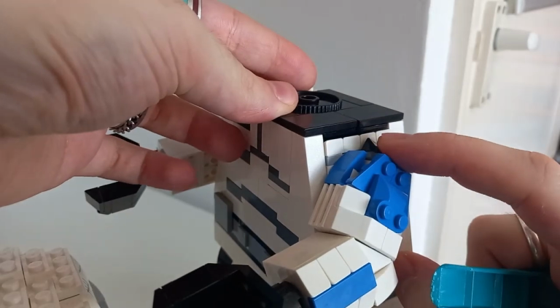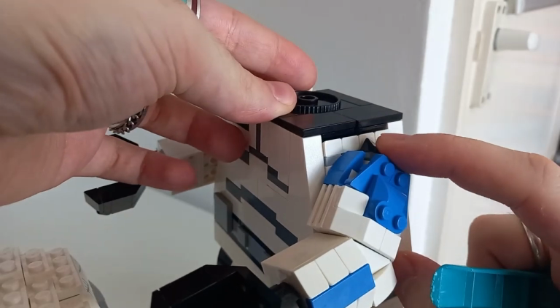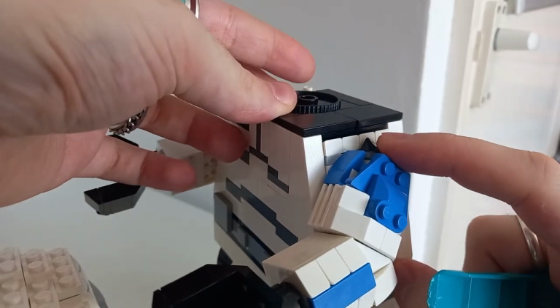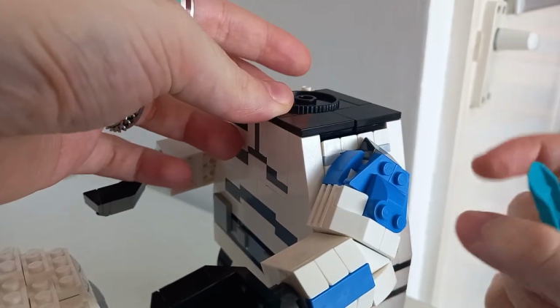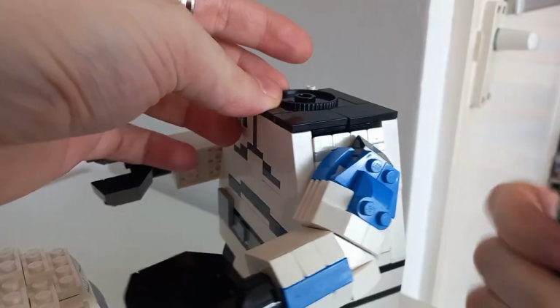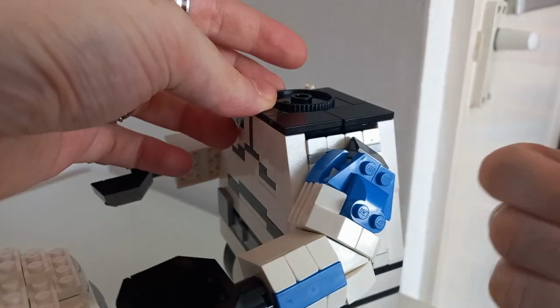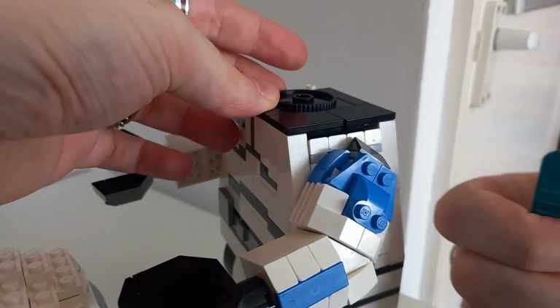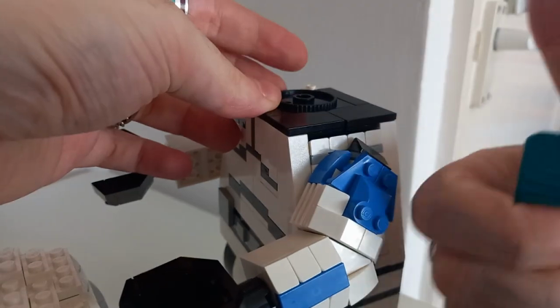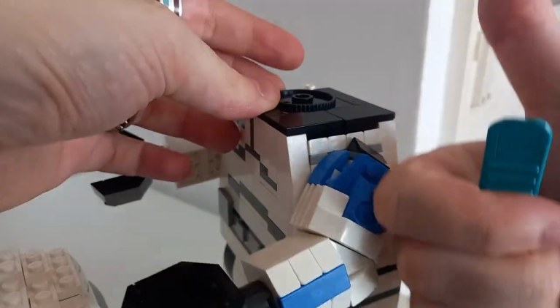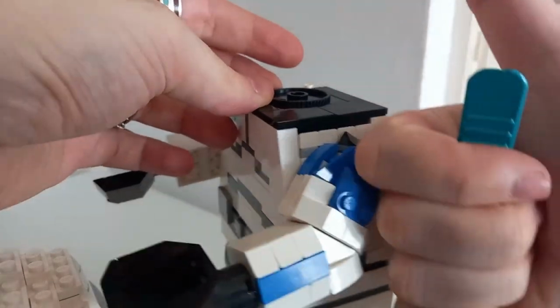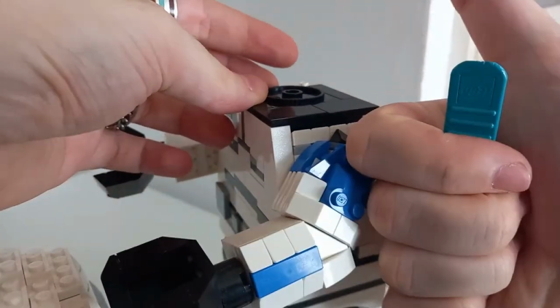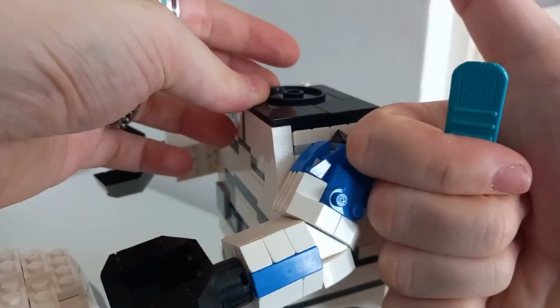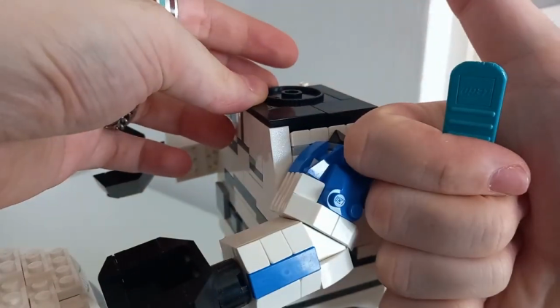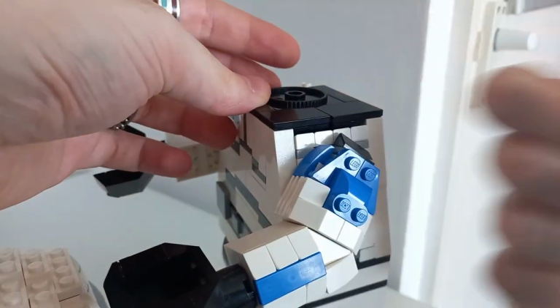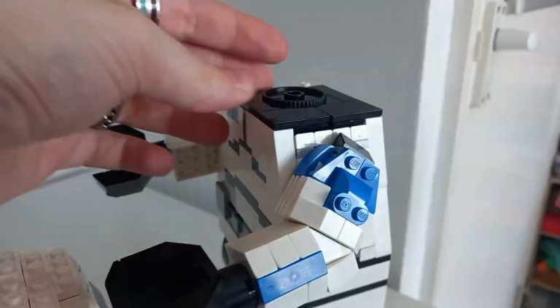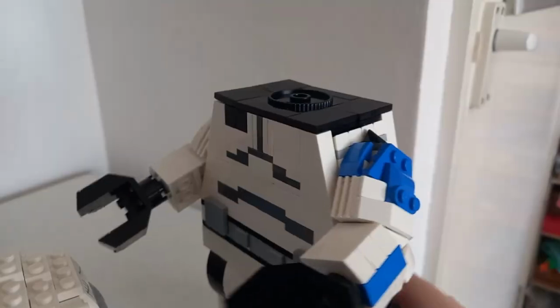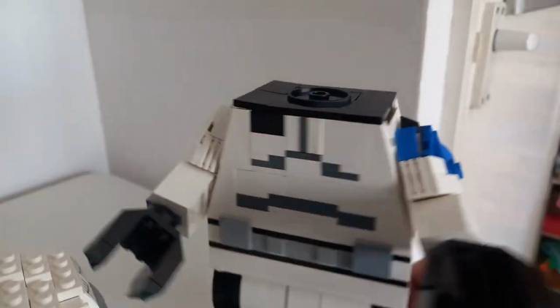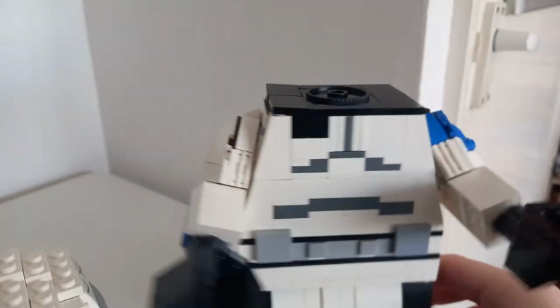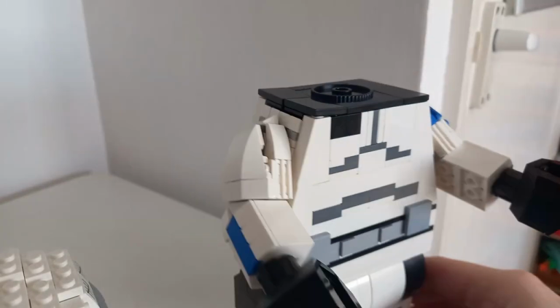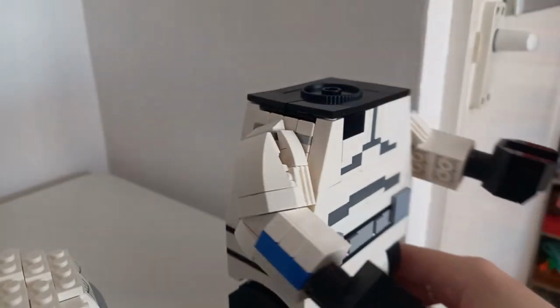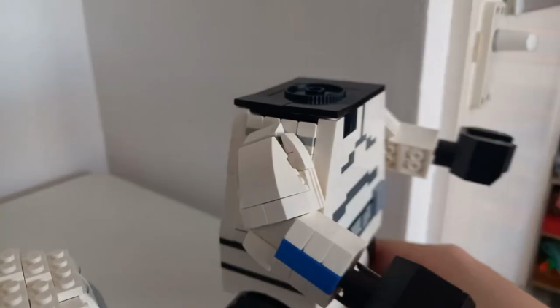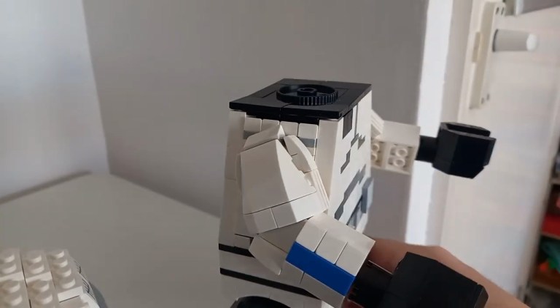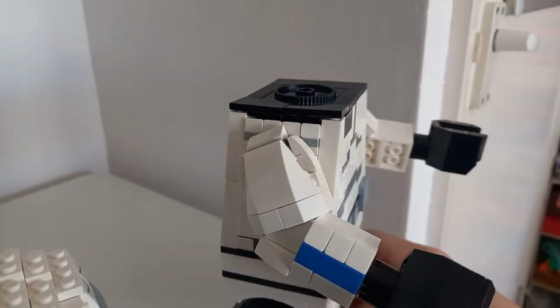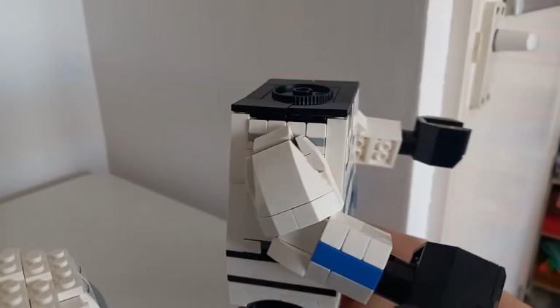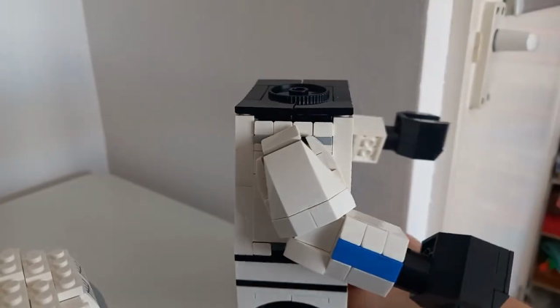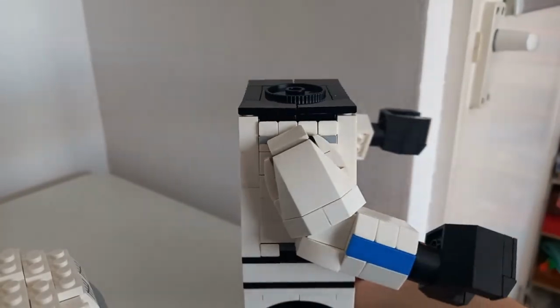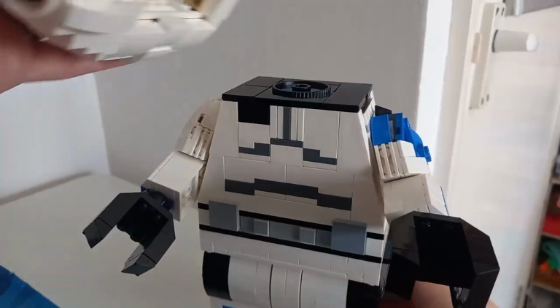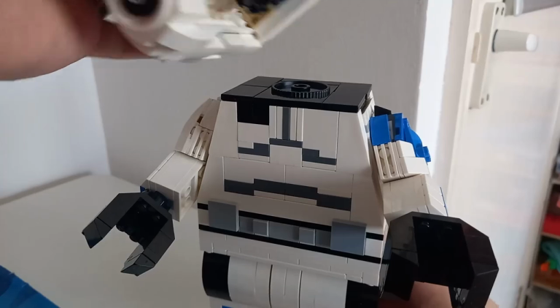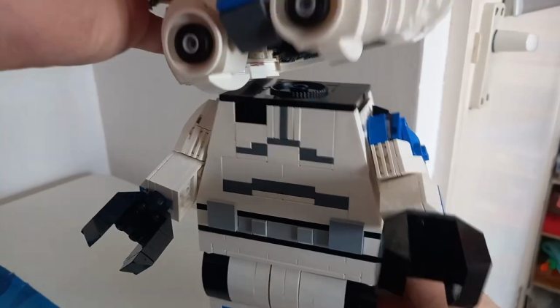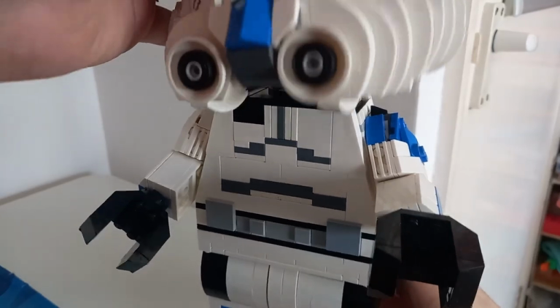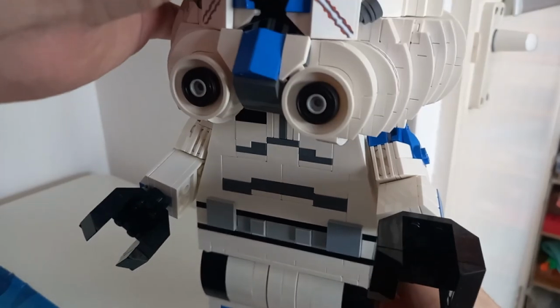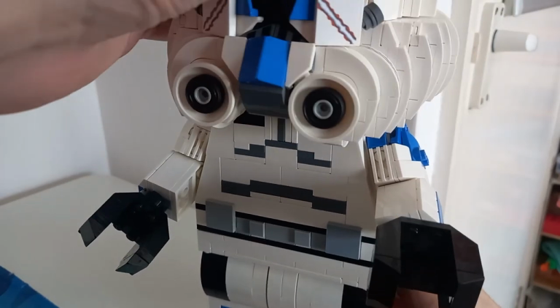The Fish Tank now joins the Animal Crossing display and the Creator 3-in-1 Dragon in our other room.